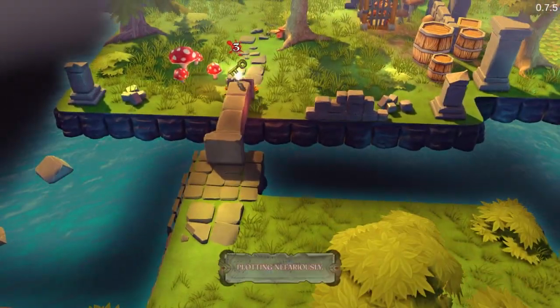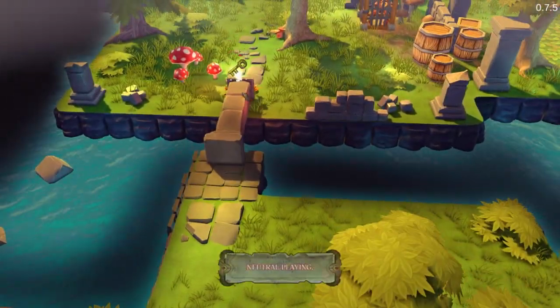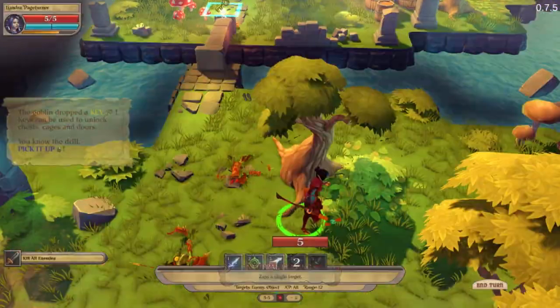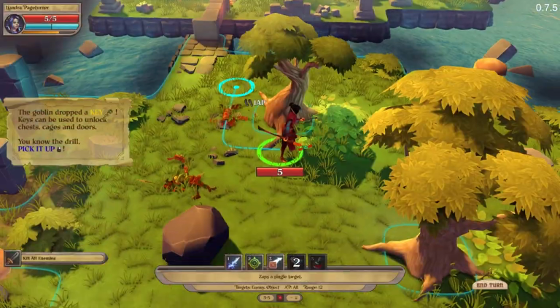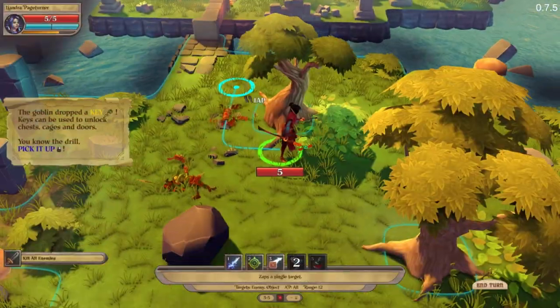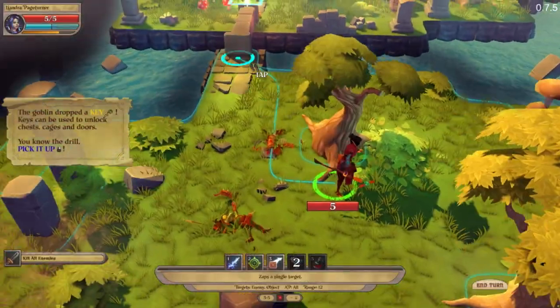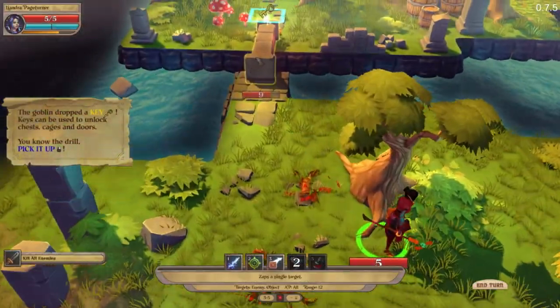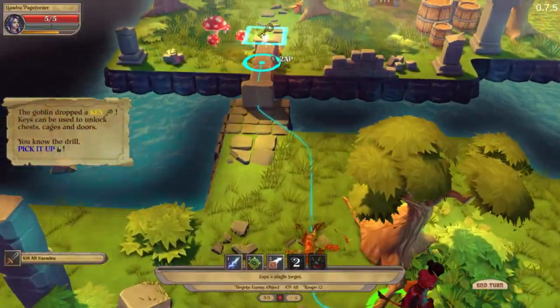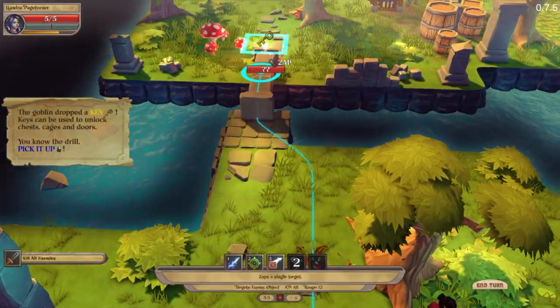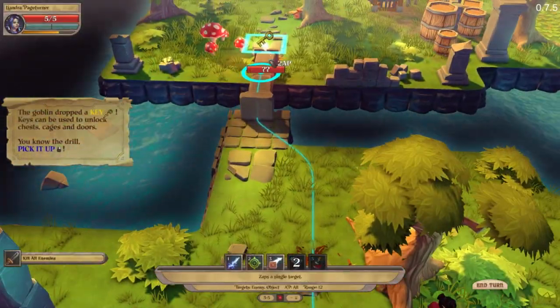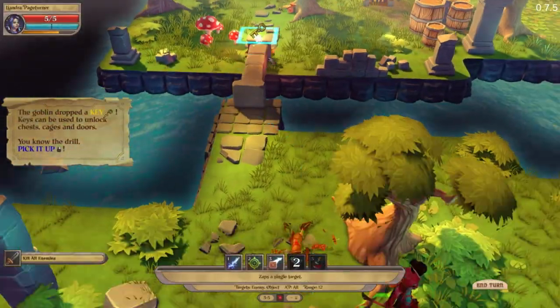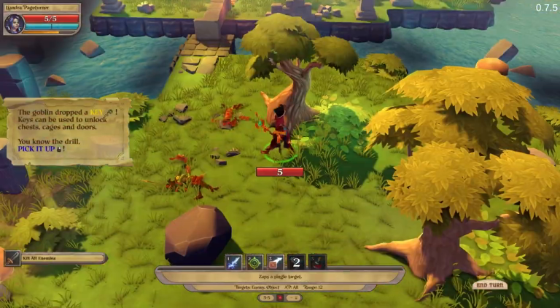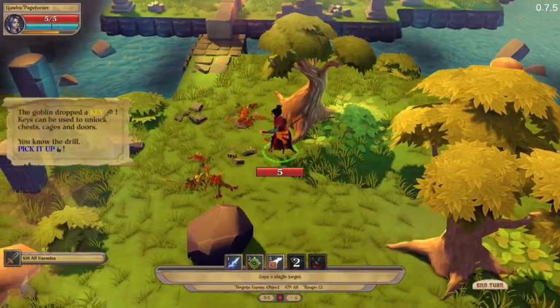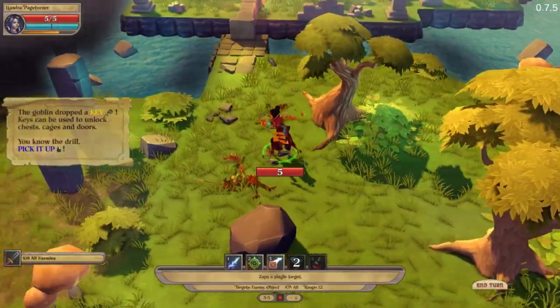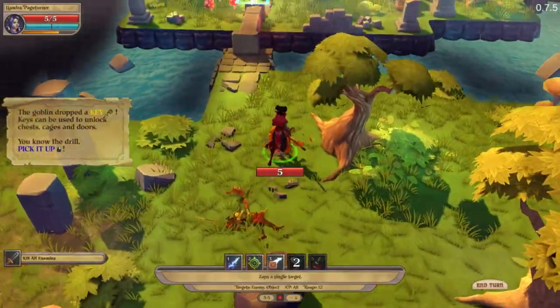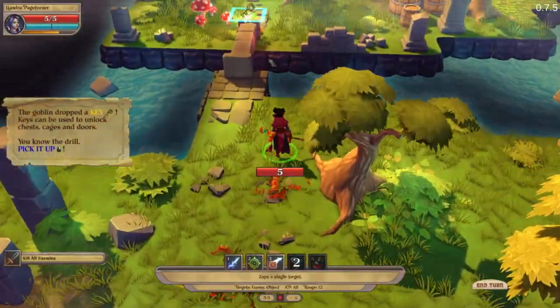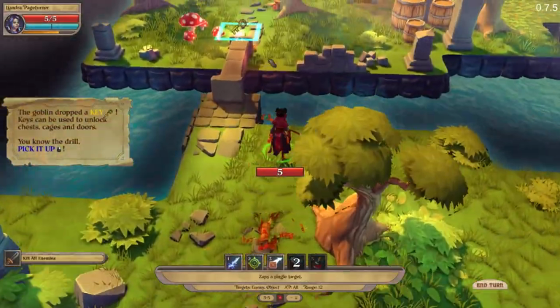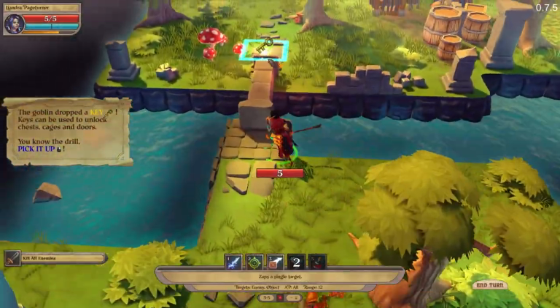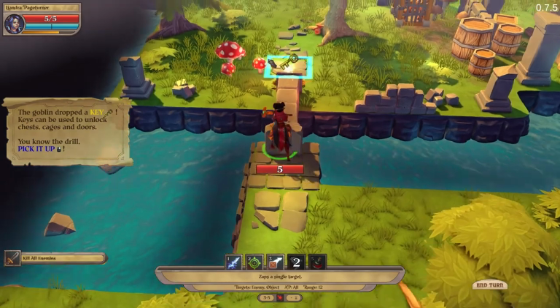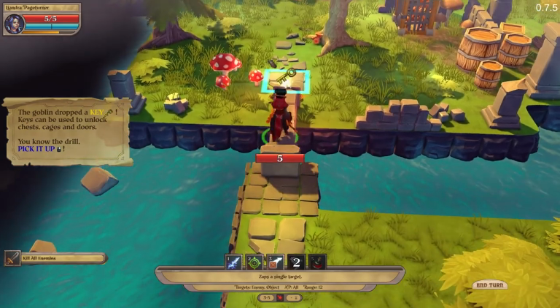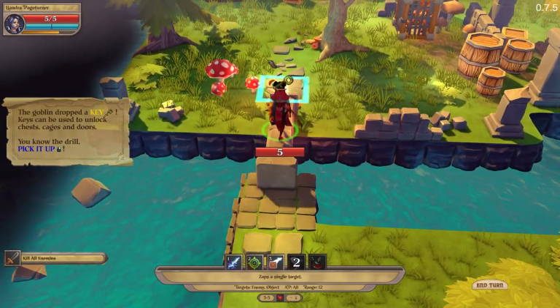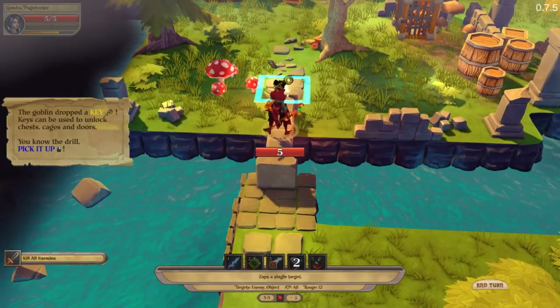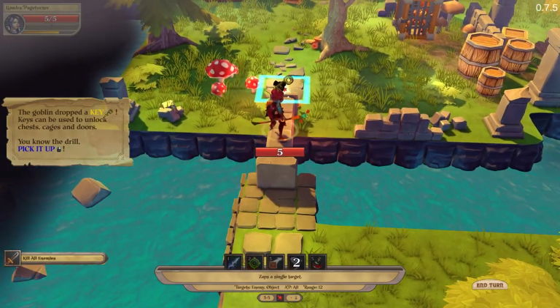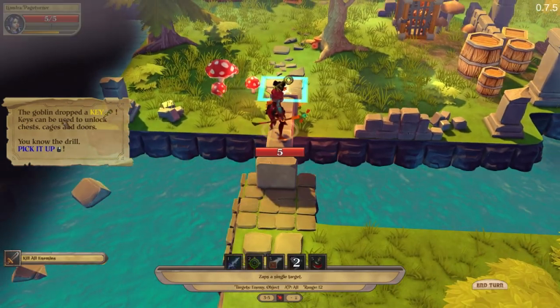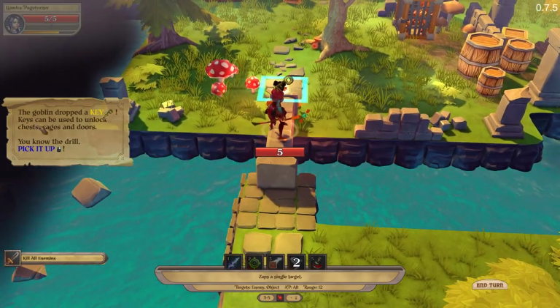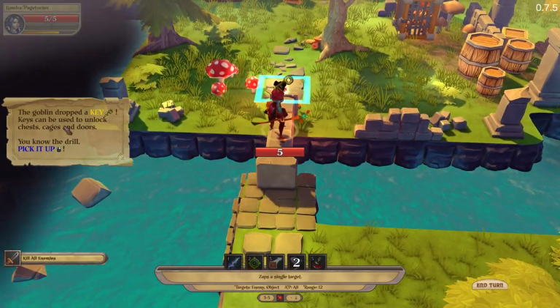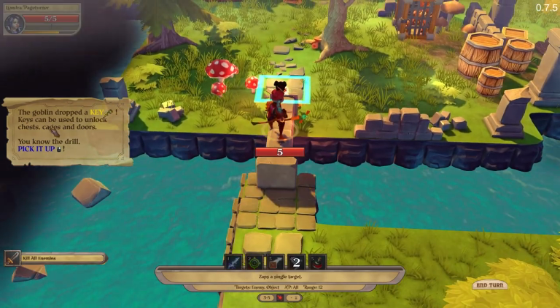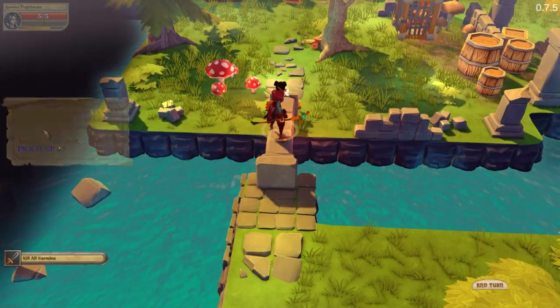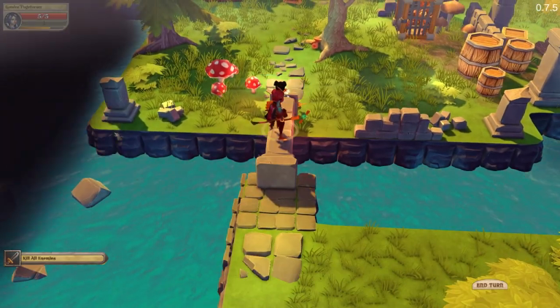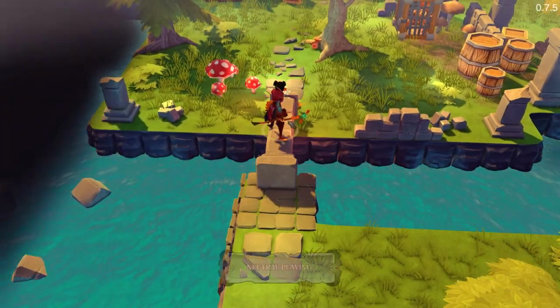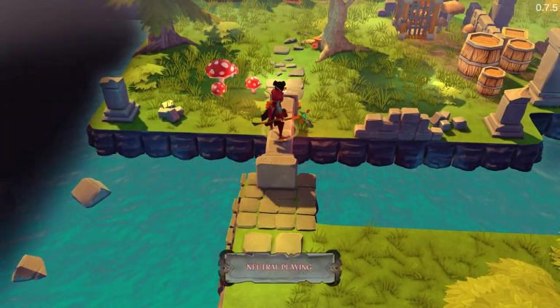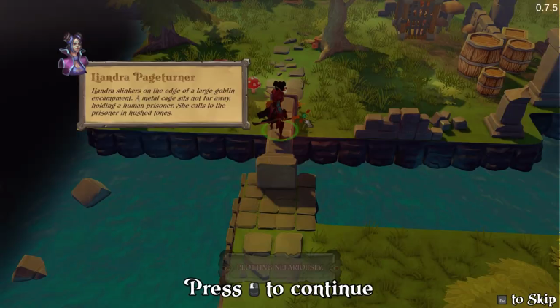A key! Let's pick up the key. You can use it to unlock chests and doors.